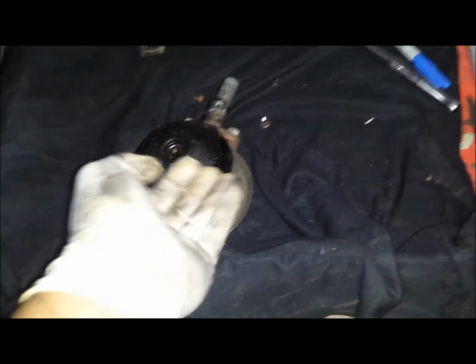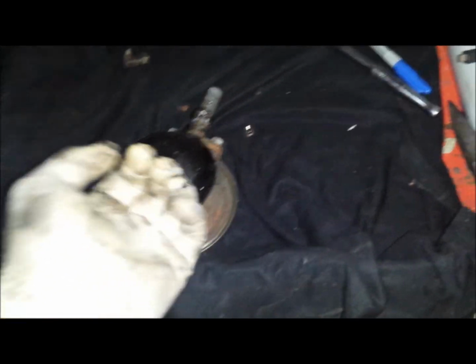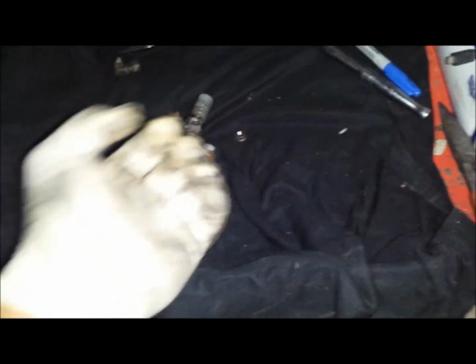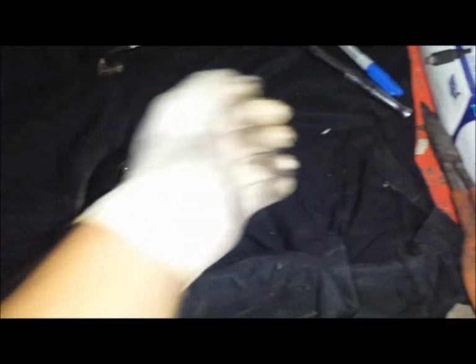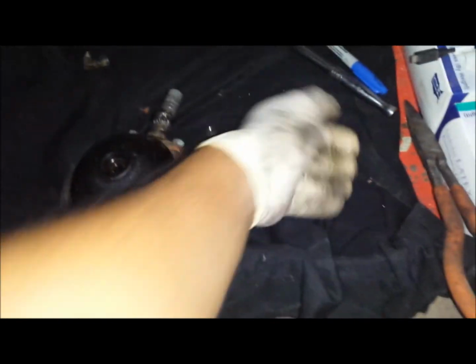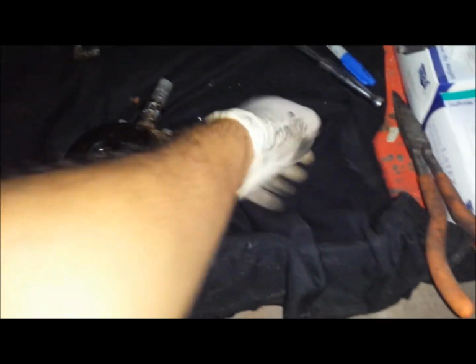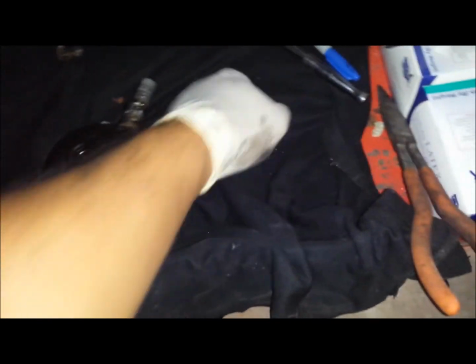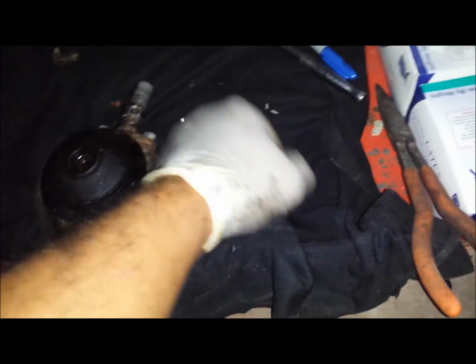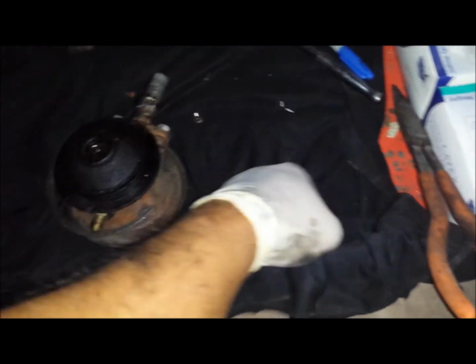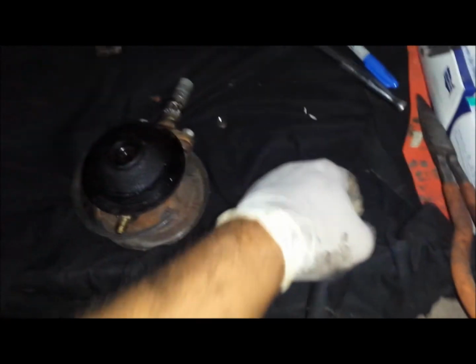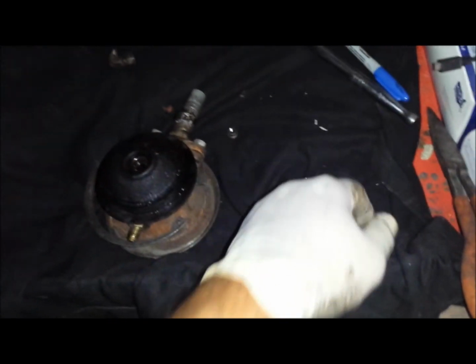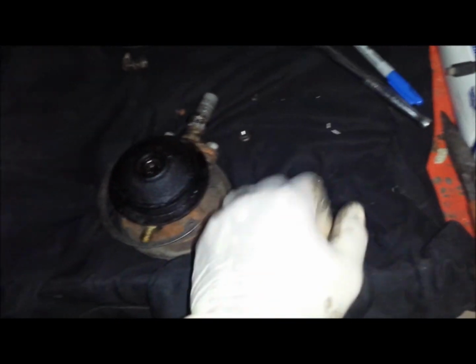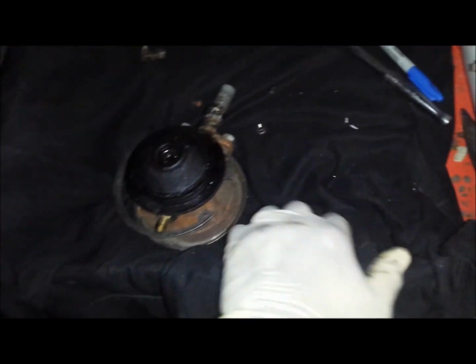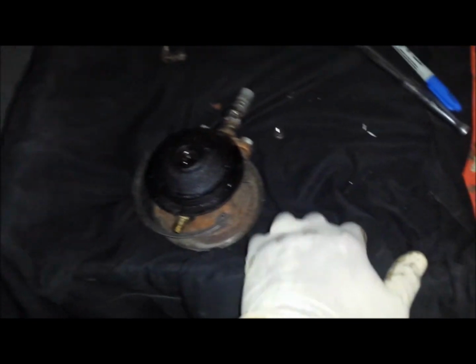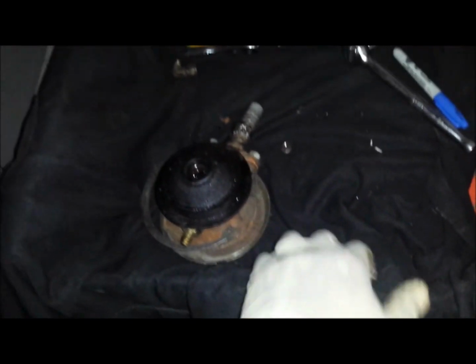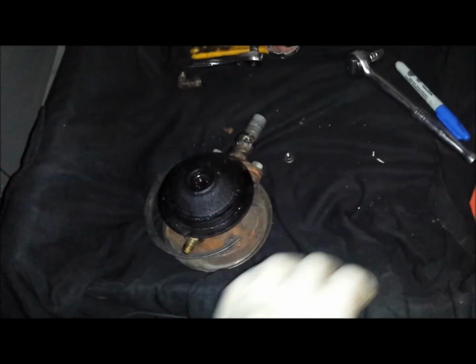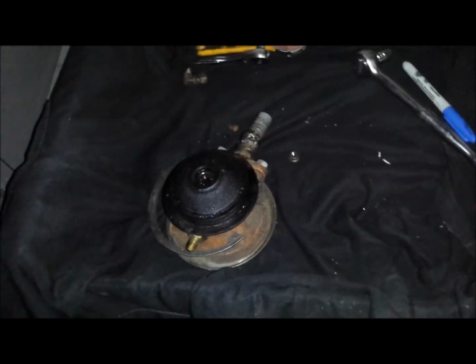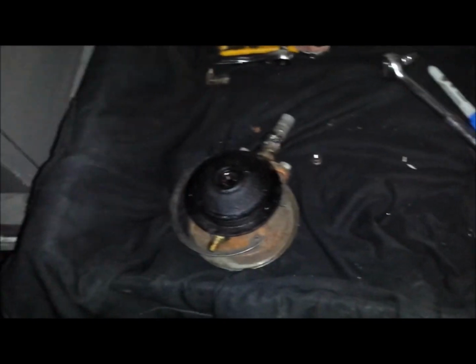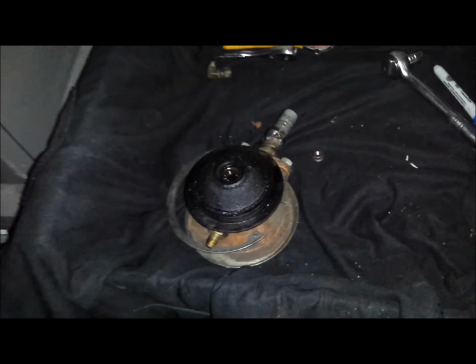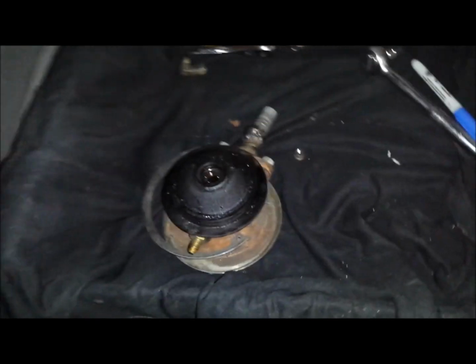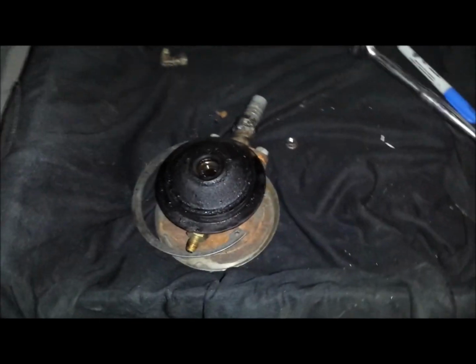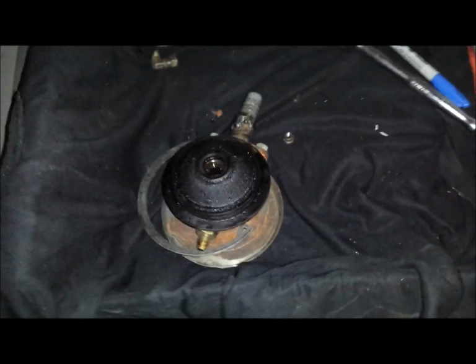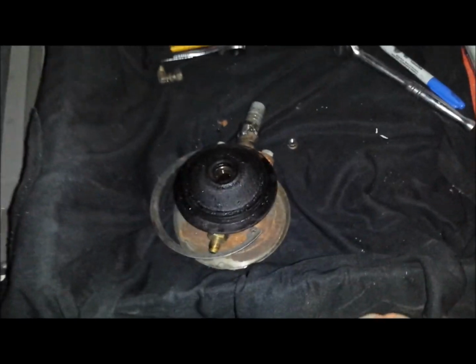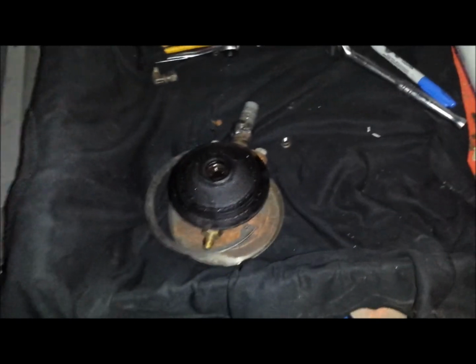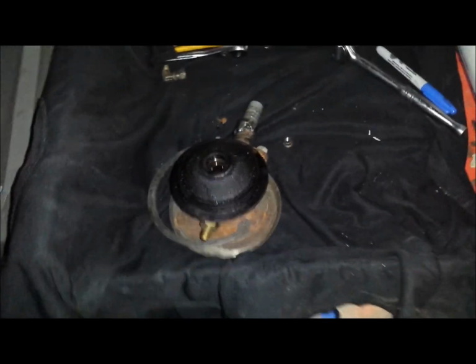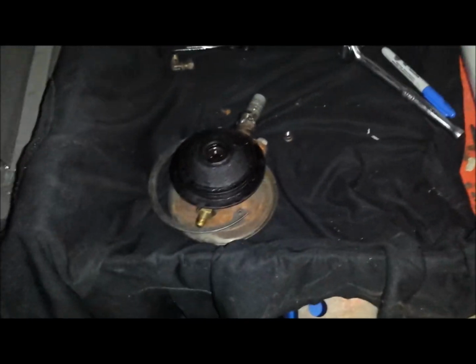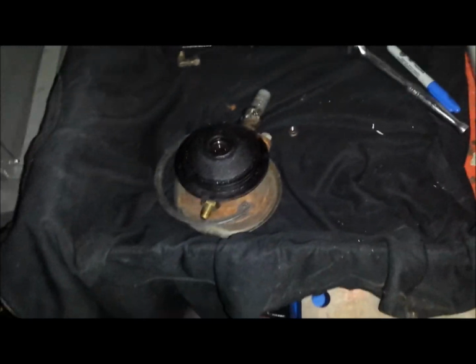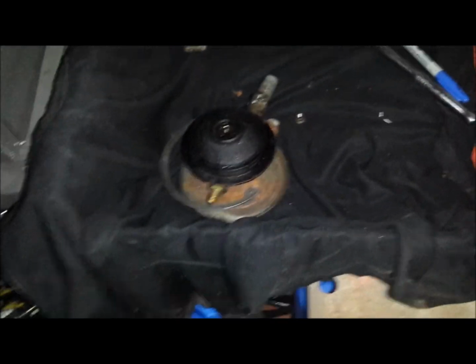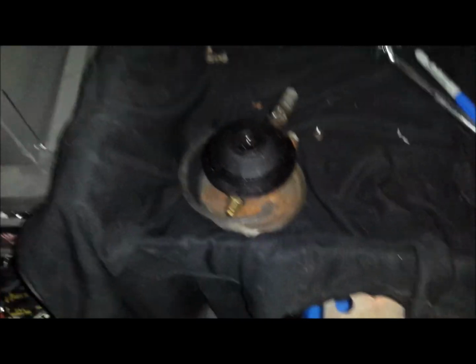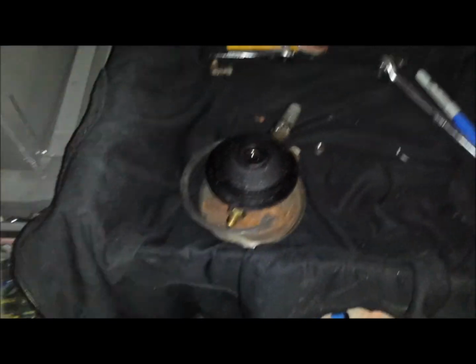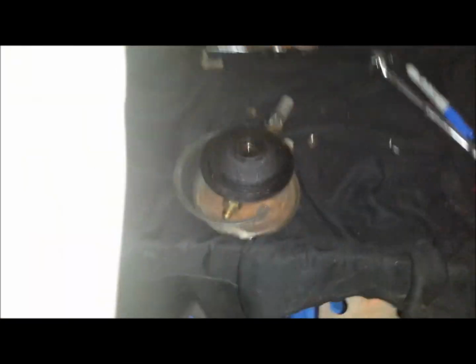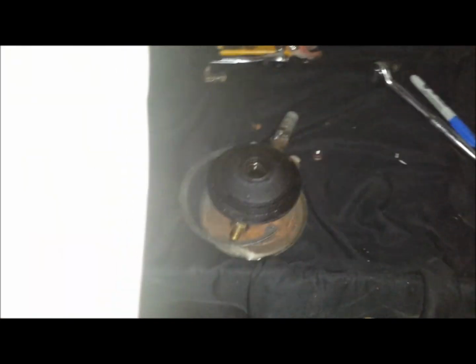So I'm going to go ahead and clean this up, get all that sorted, and then put on my new rebuild kit.